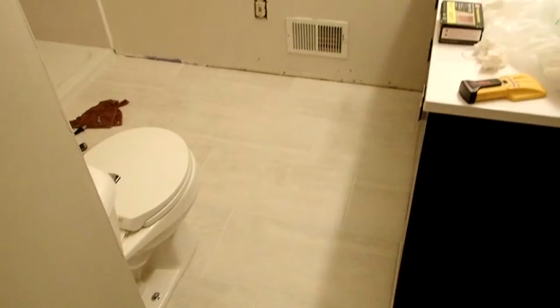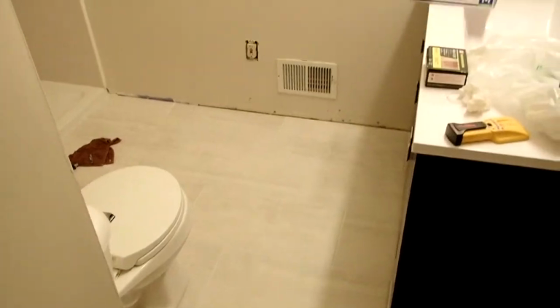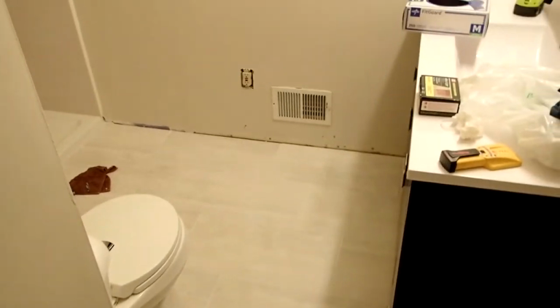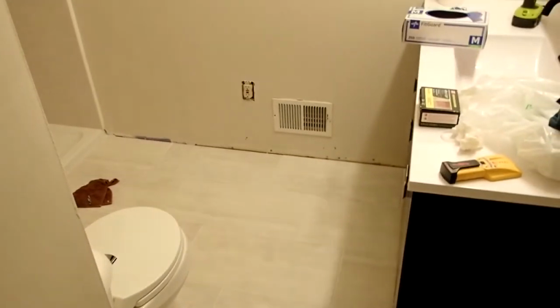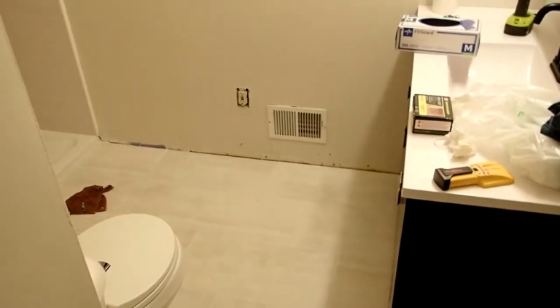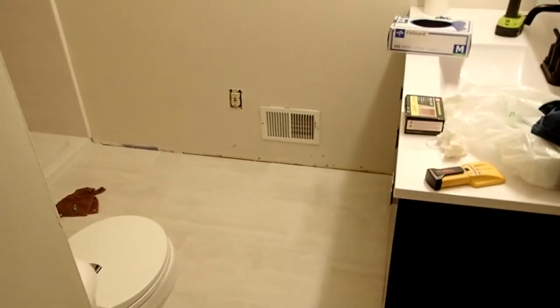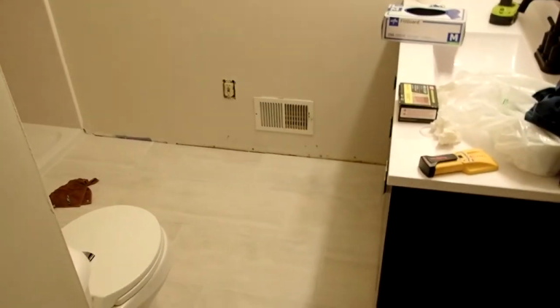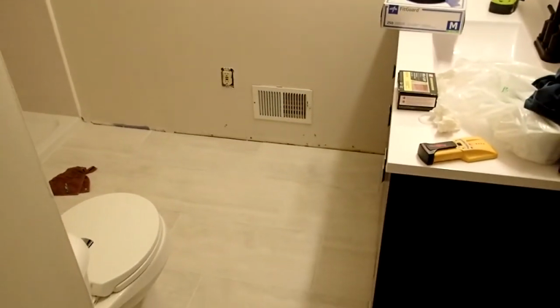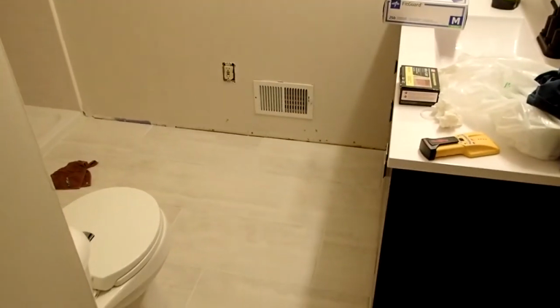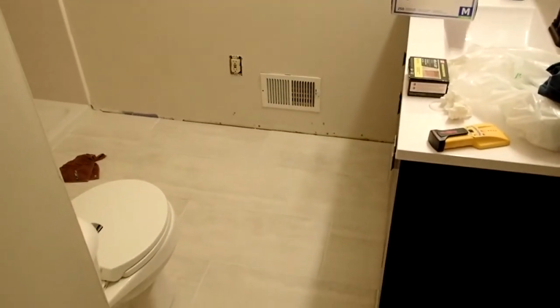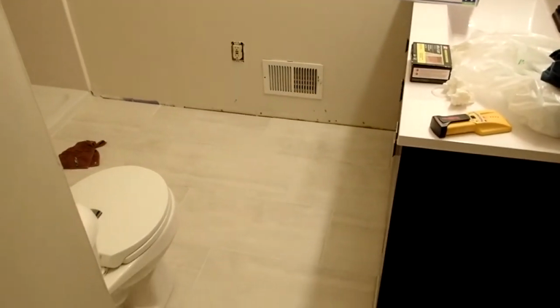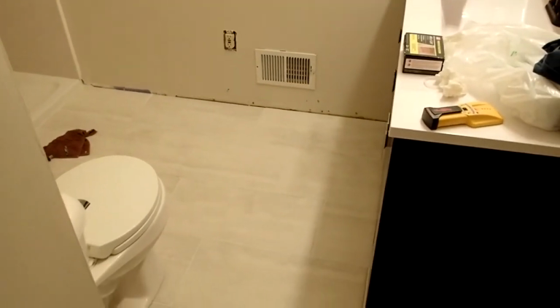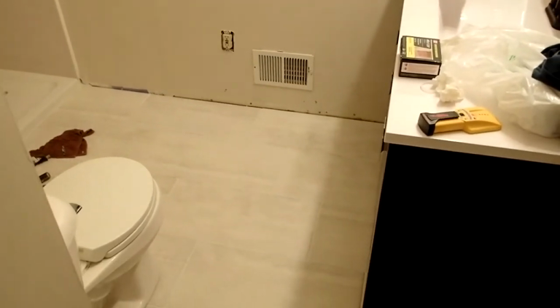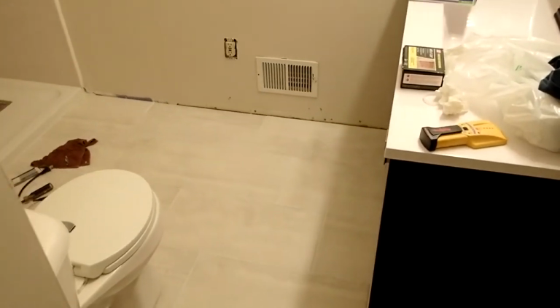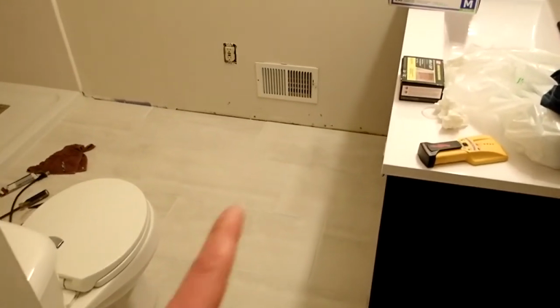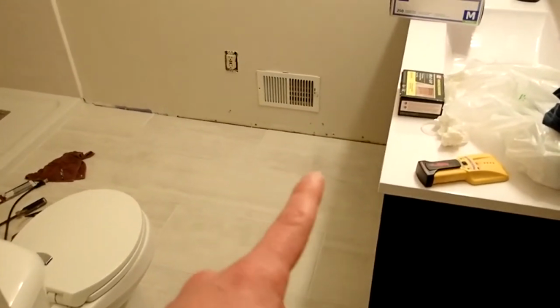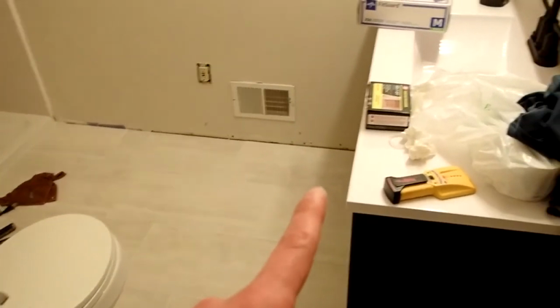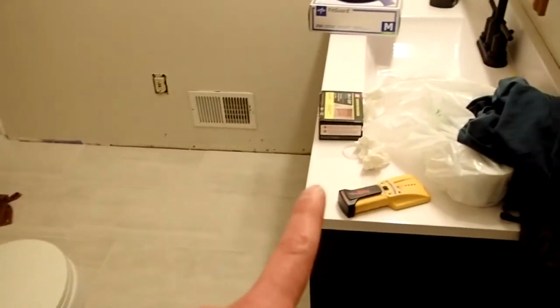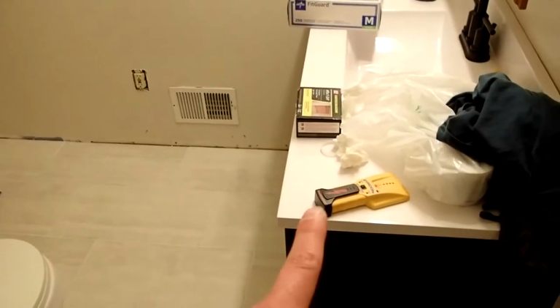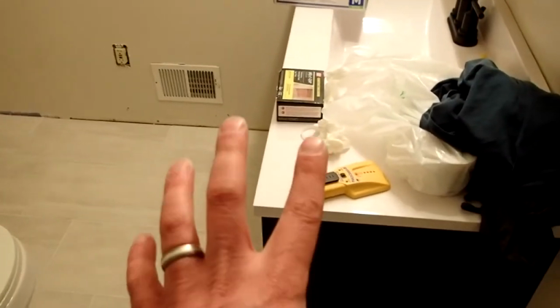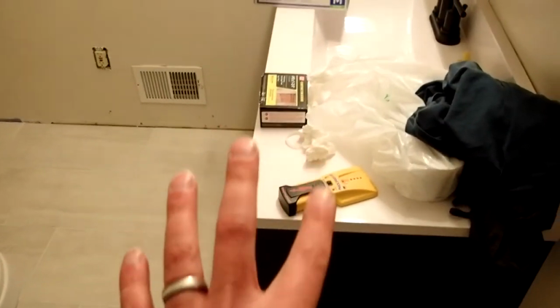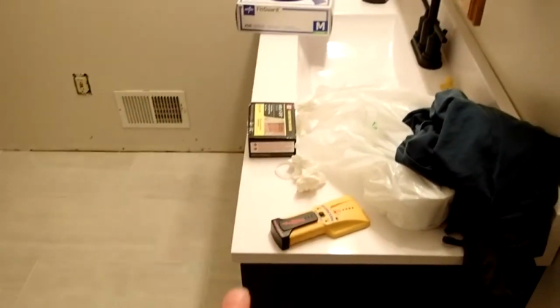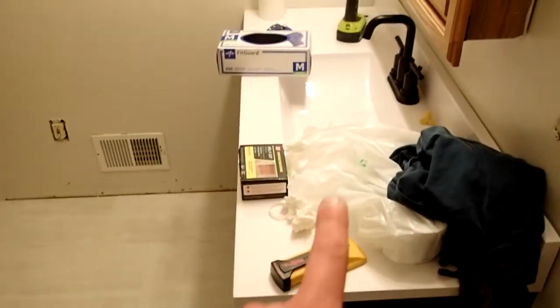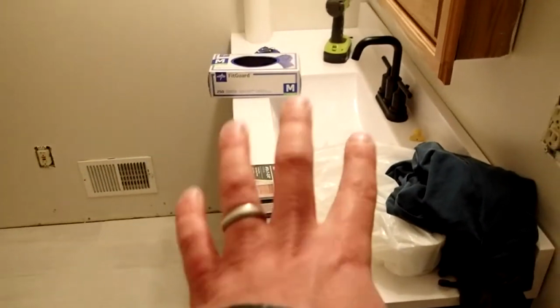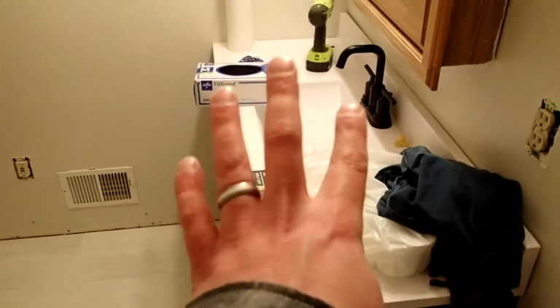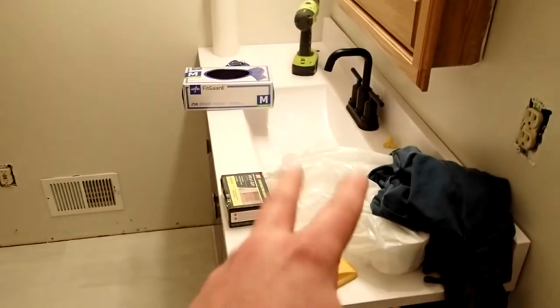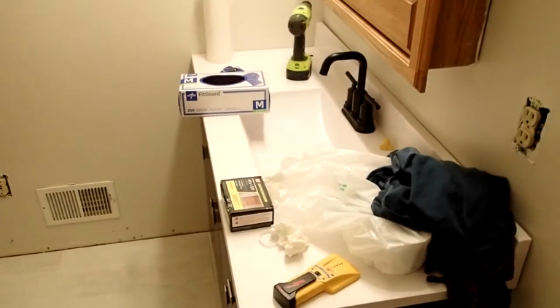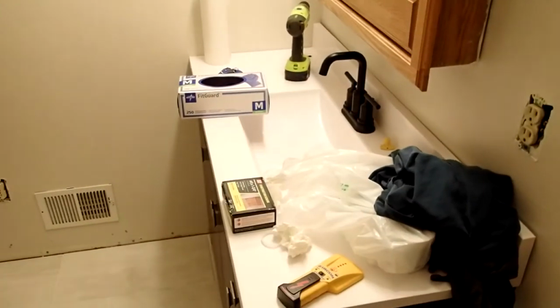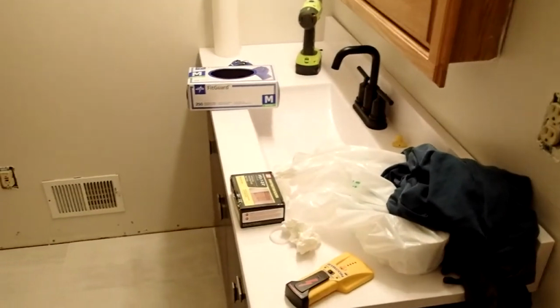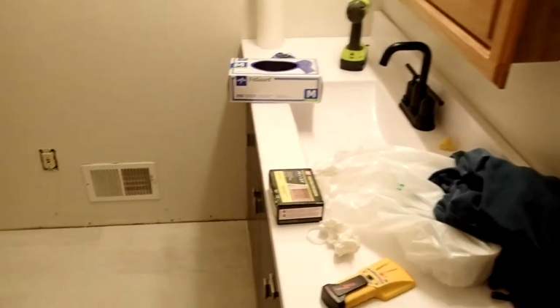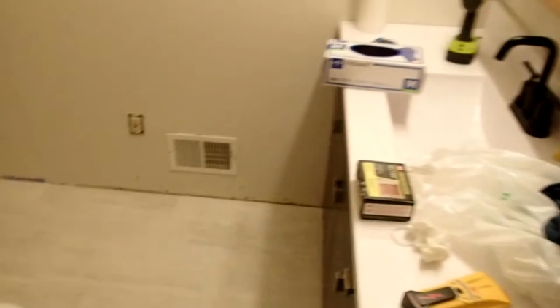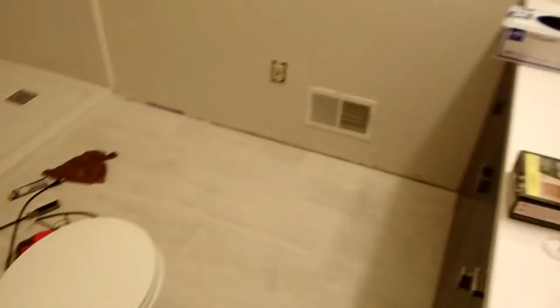Okay, so here we are. We're in the bathroom. We've got the vanity installed, the plumbing installed.